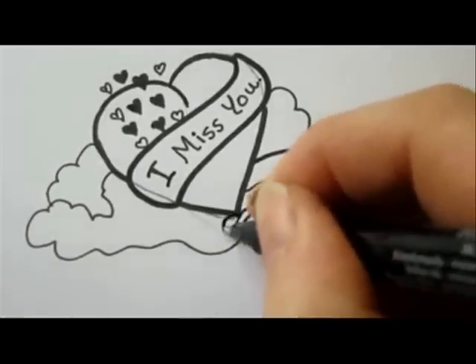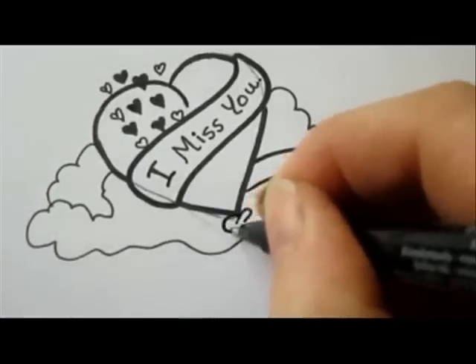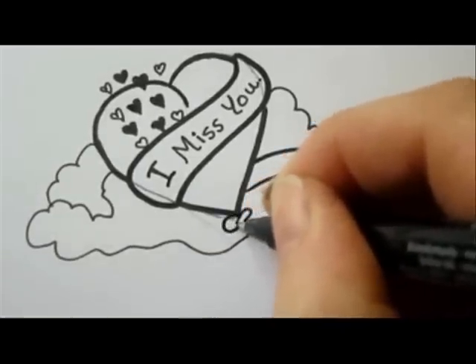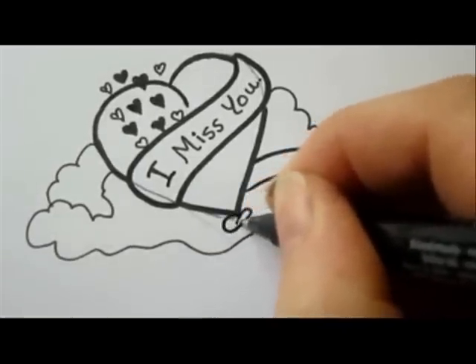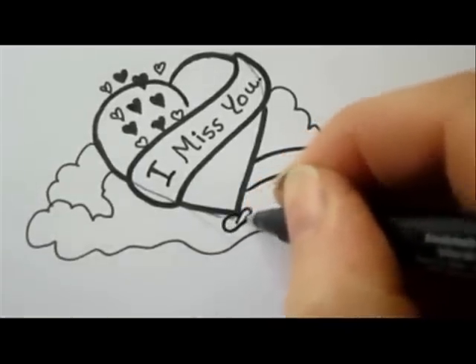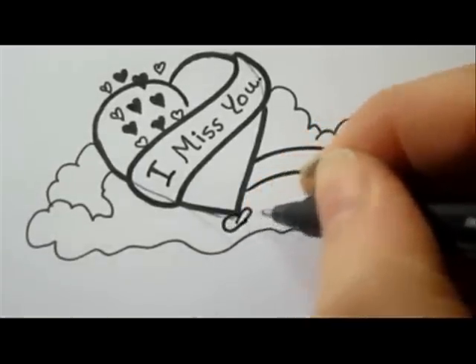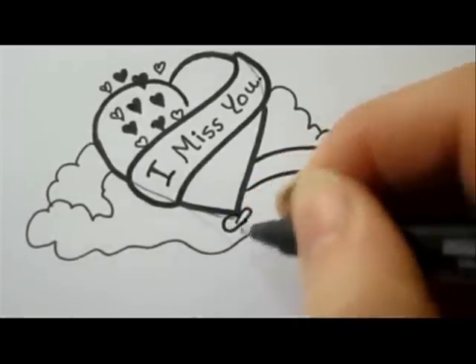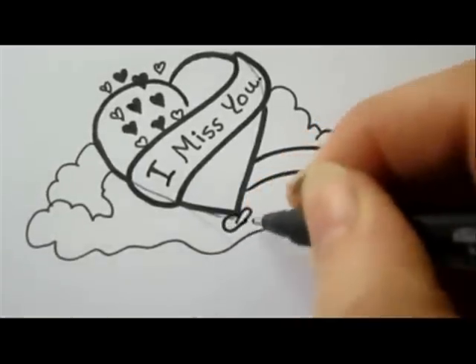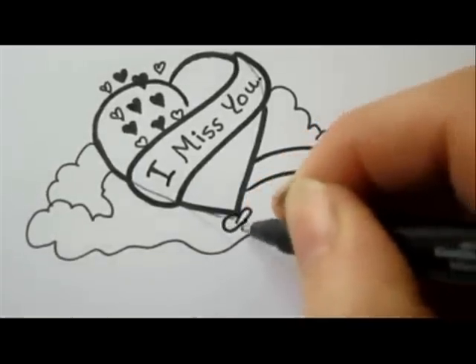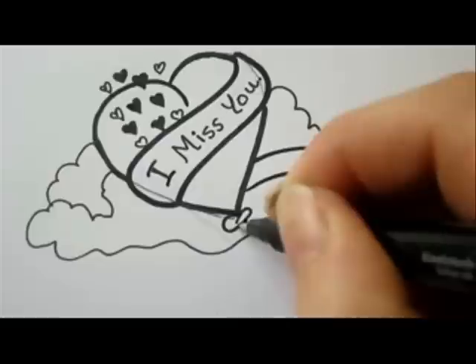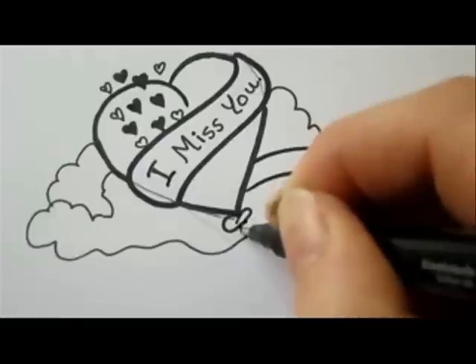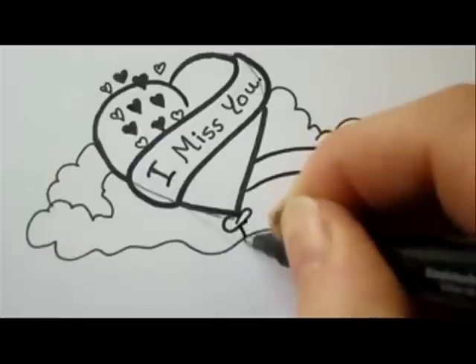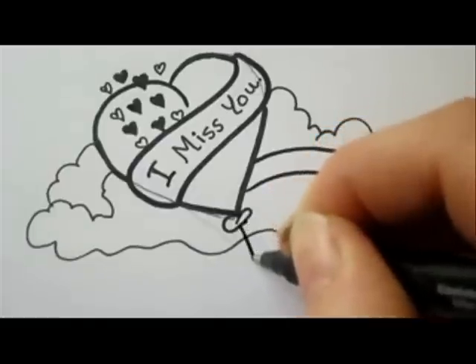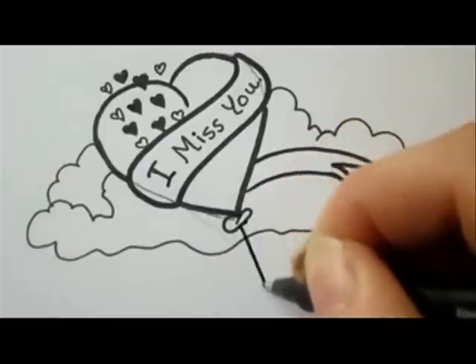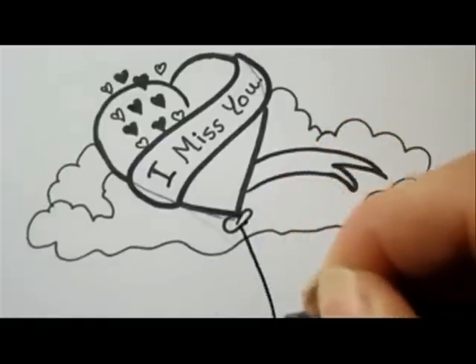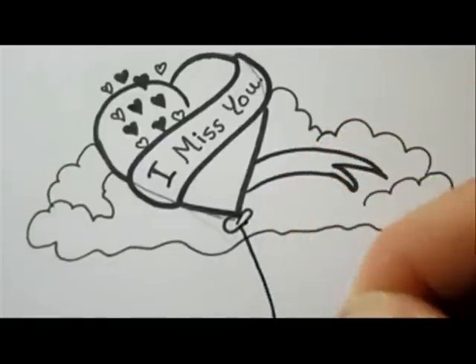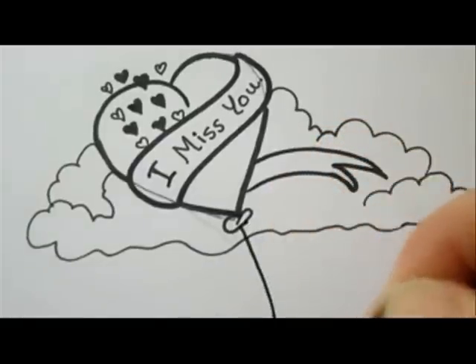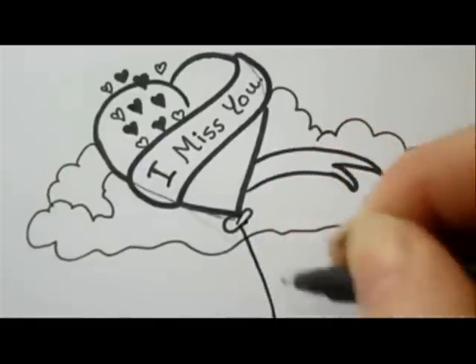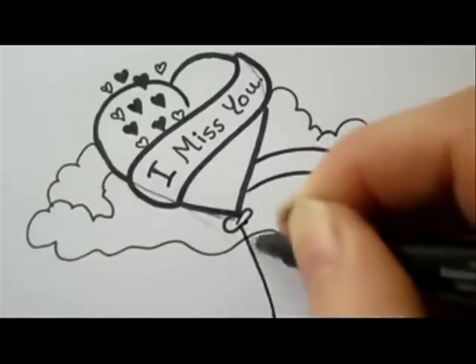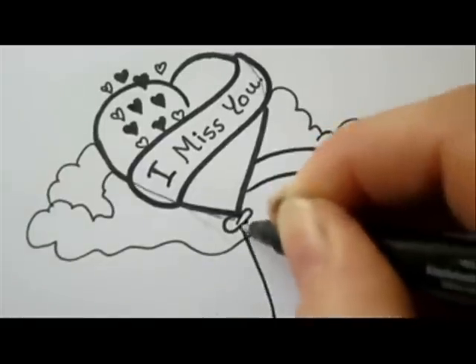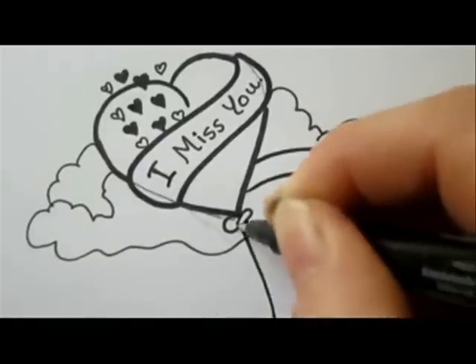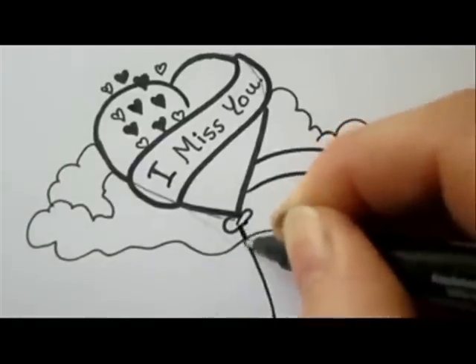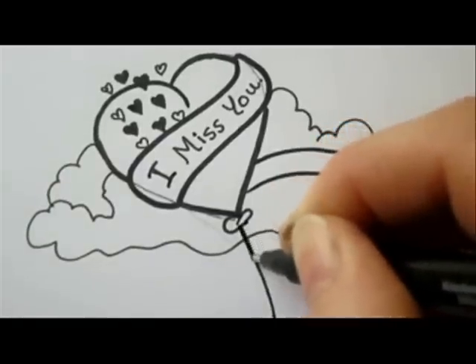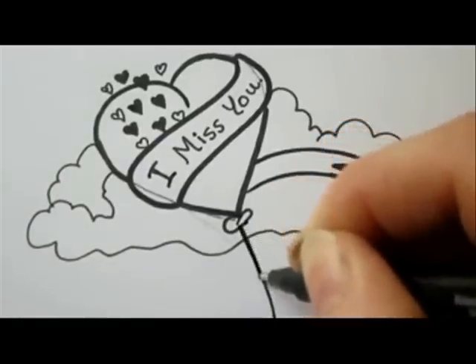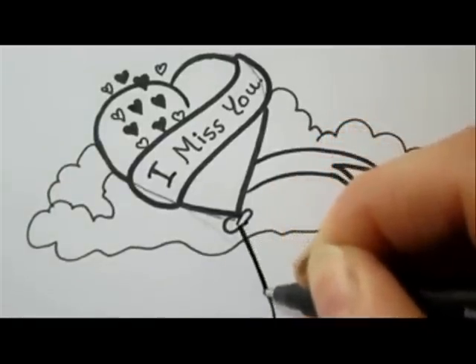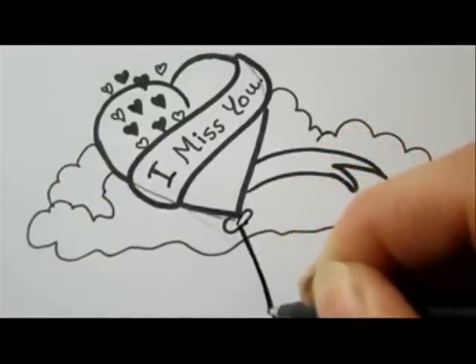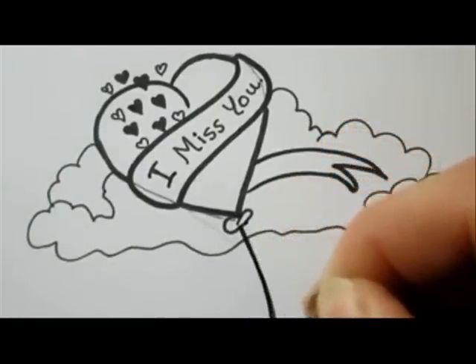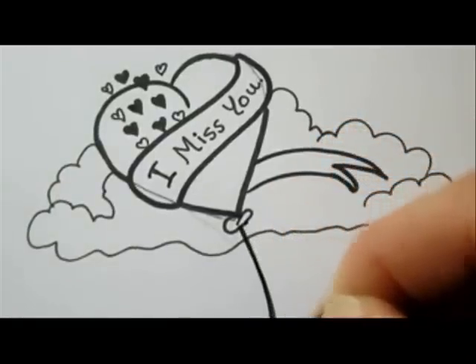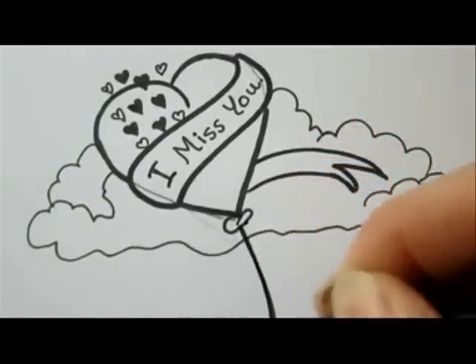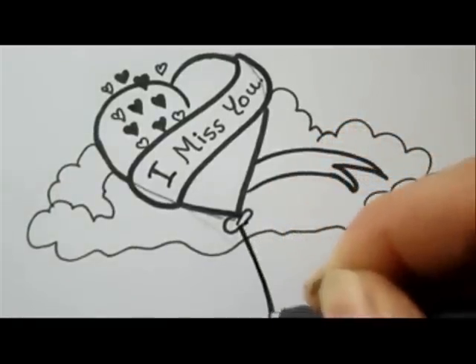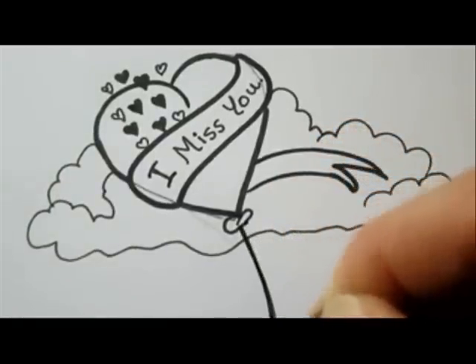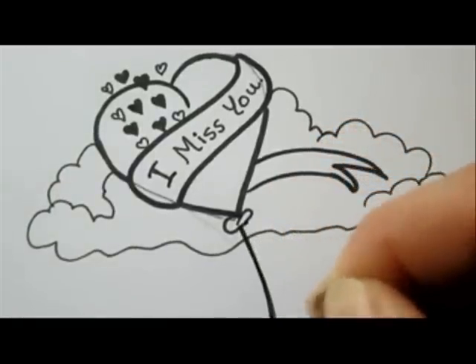We're going to turn the heart into a balloon, but you can also leave it as a heart without a balloon.